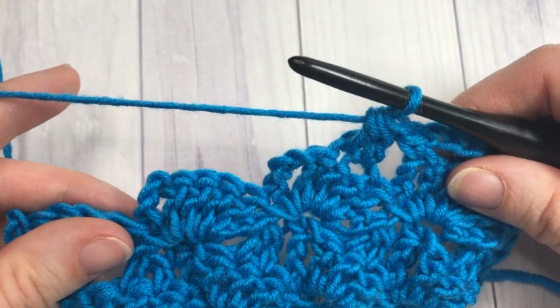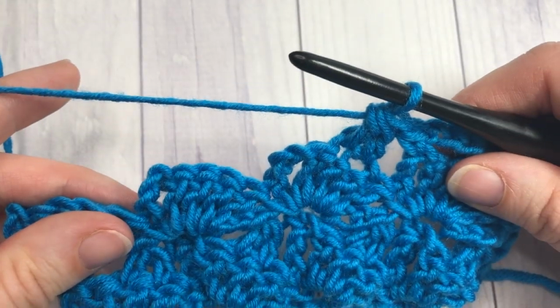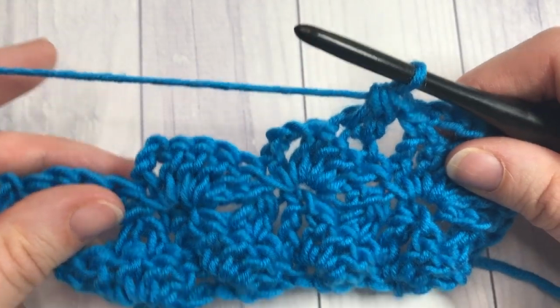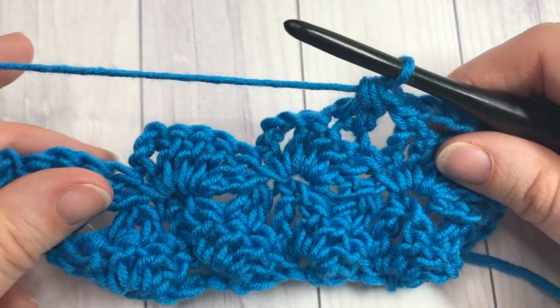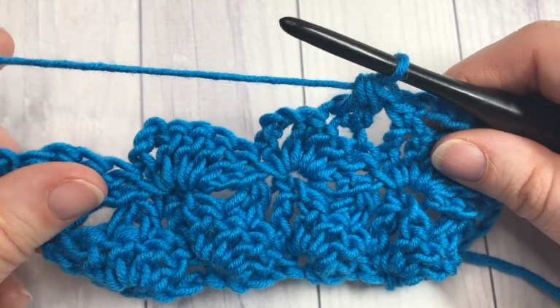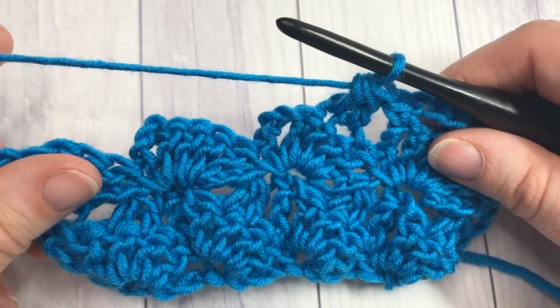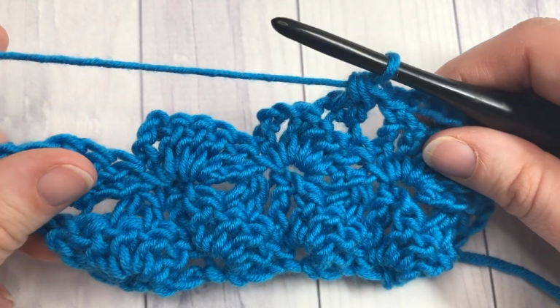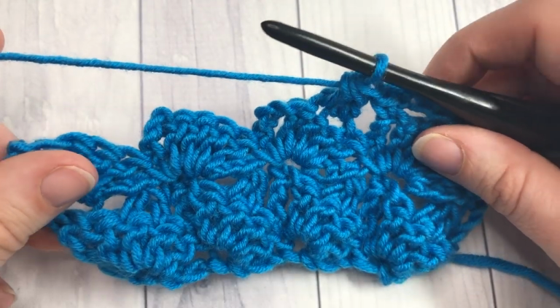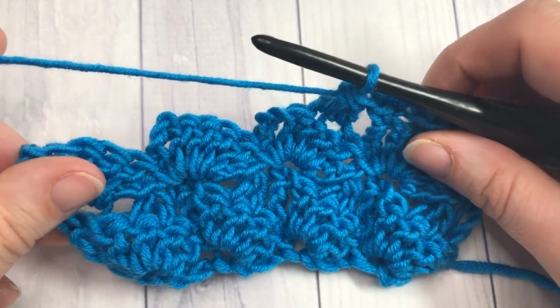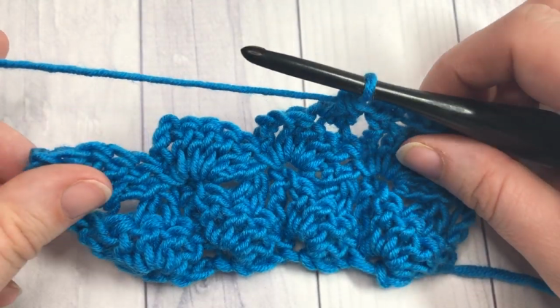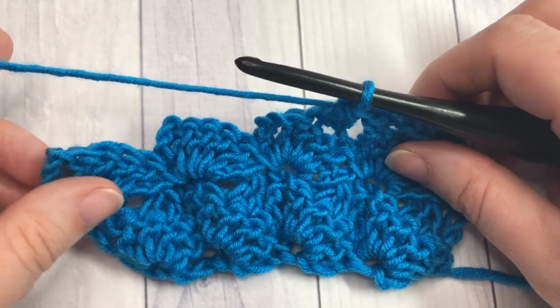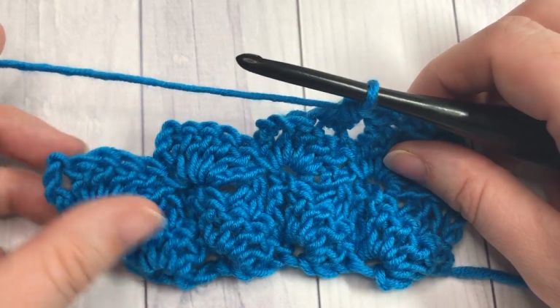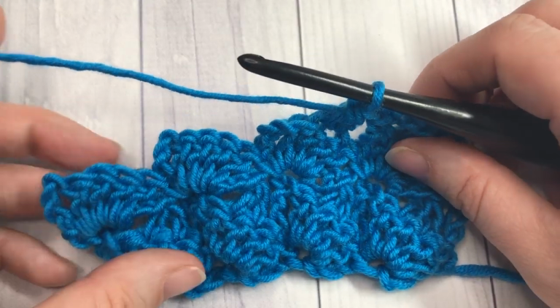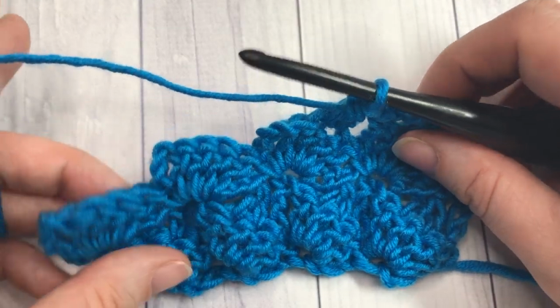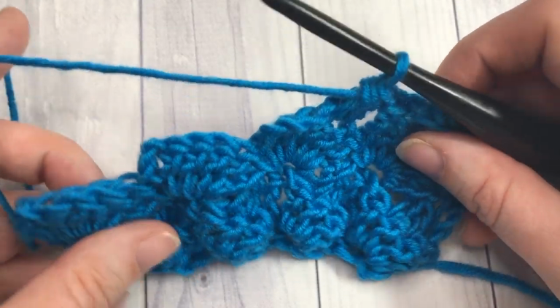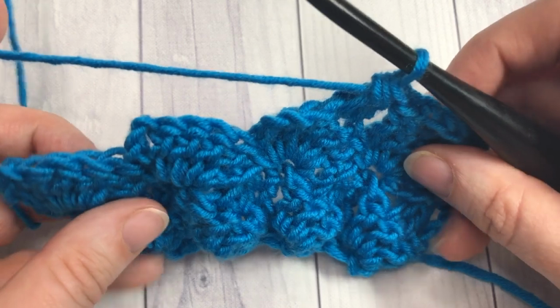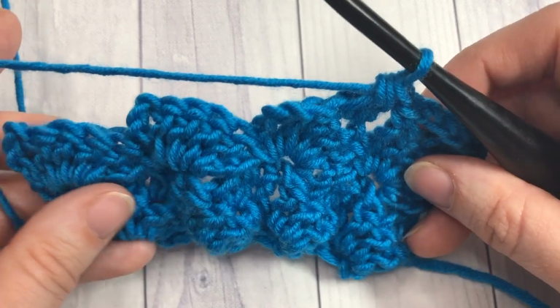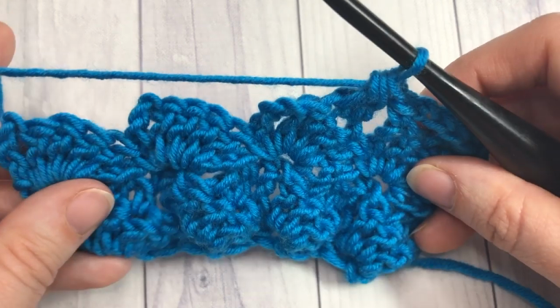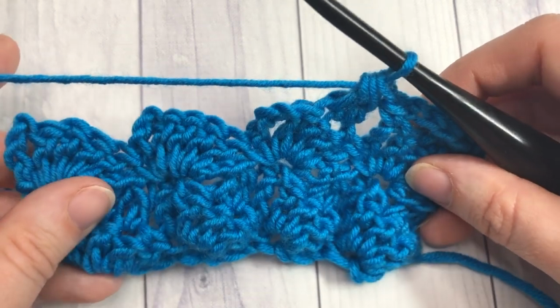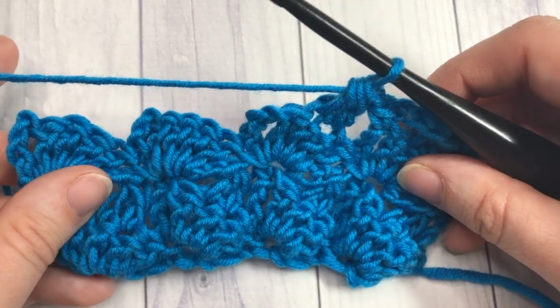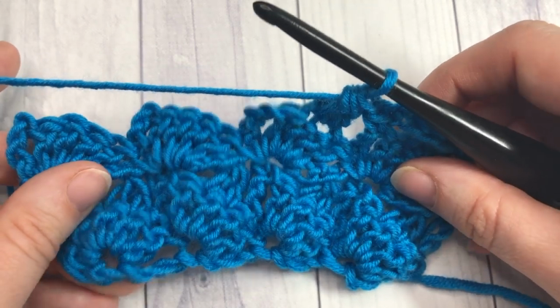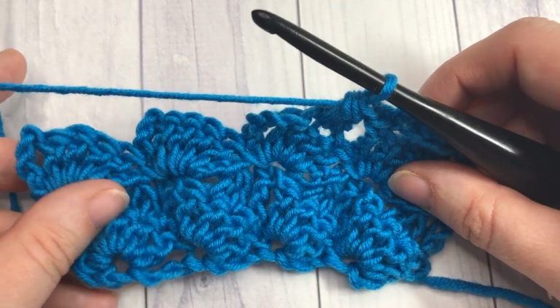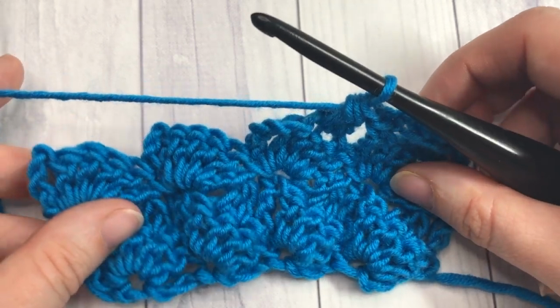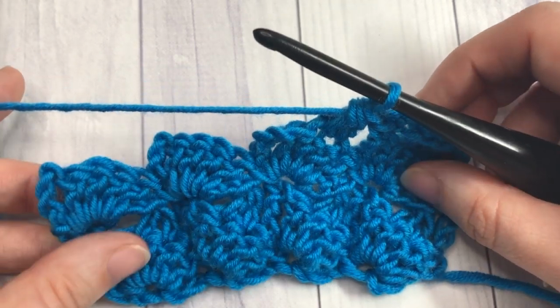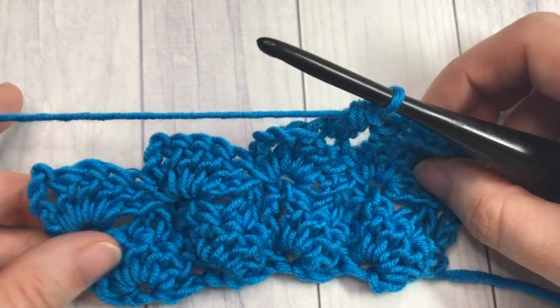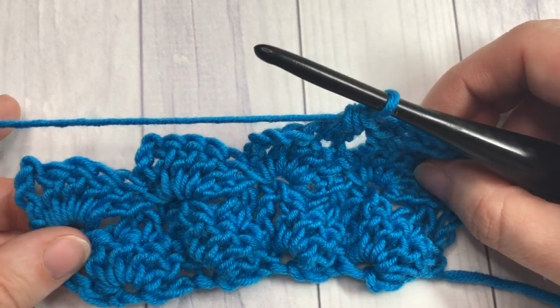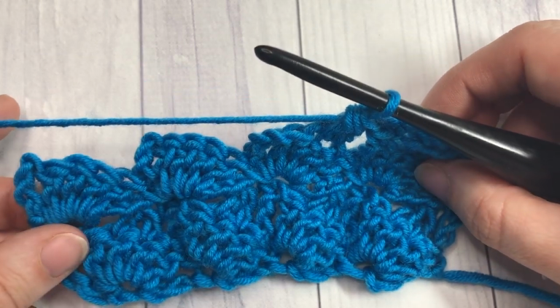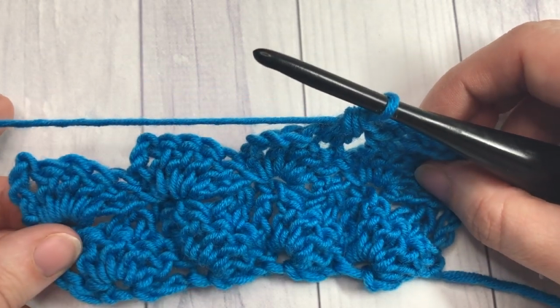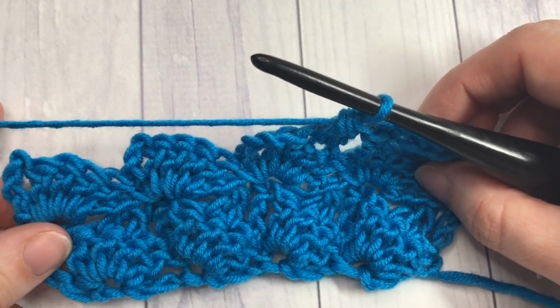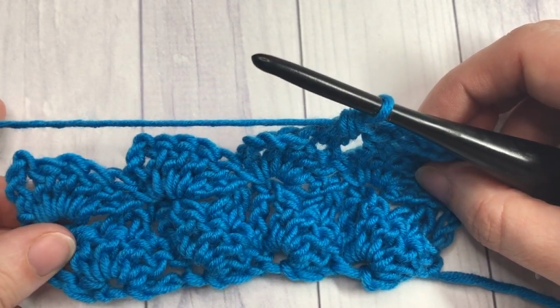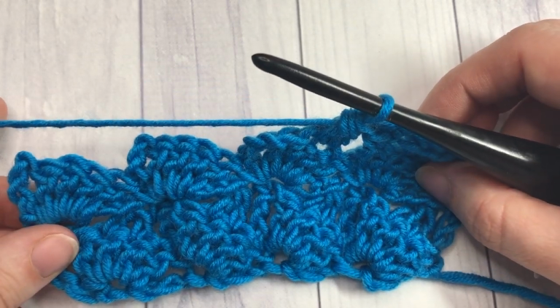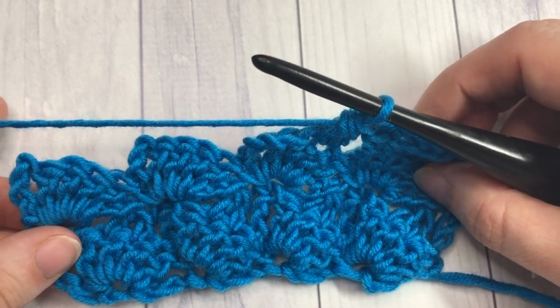Thank you so much for joining me on this stitch tutorial on how to work the diagonal shell stitch. Until next time, happy crocheting!